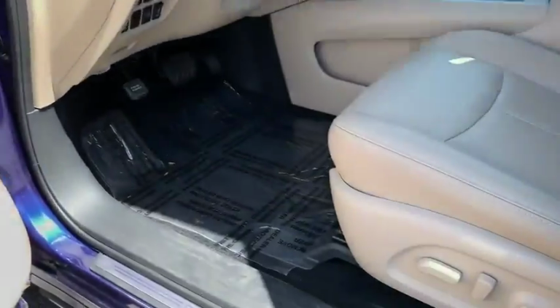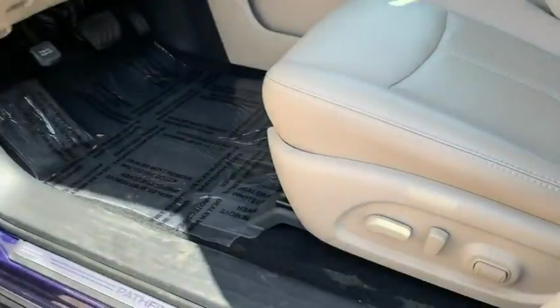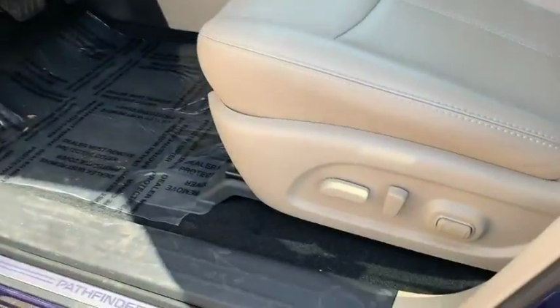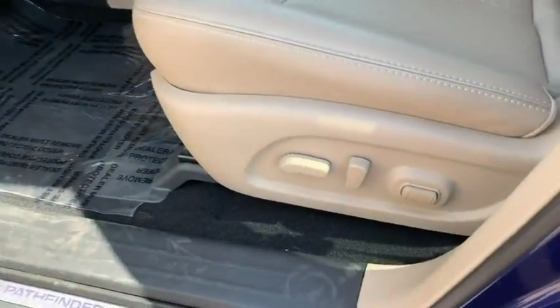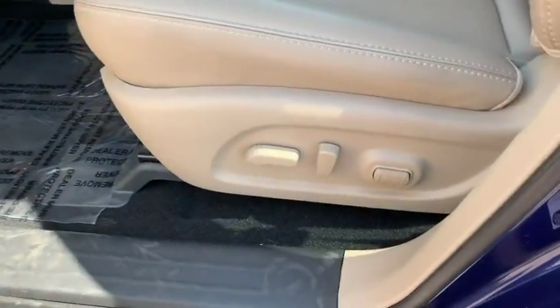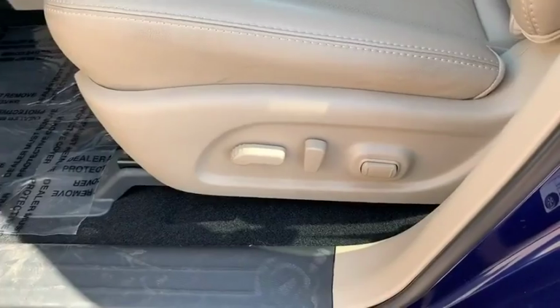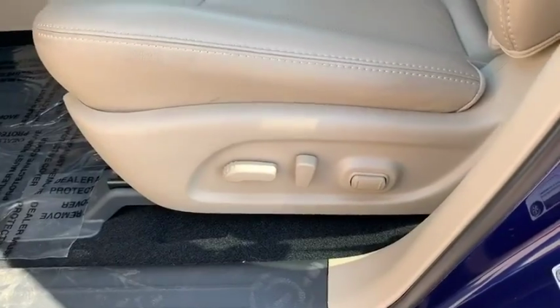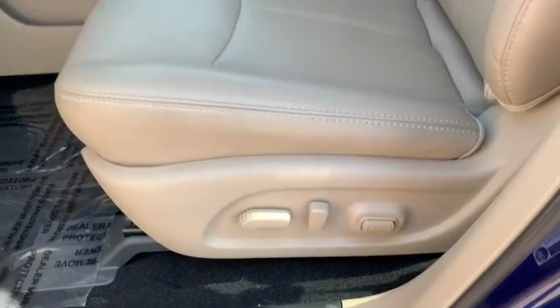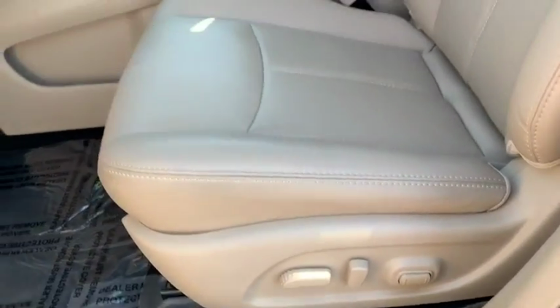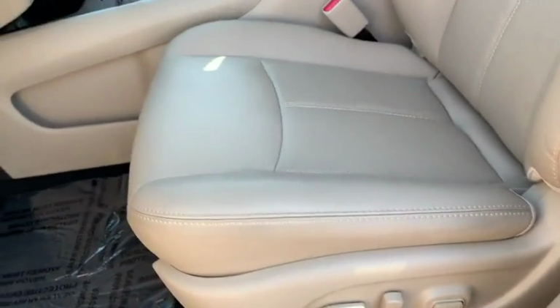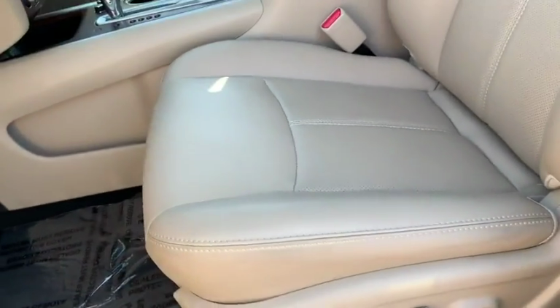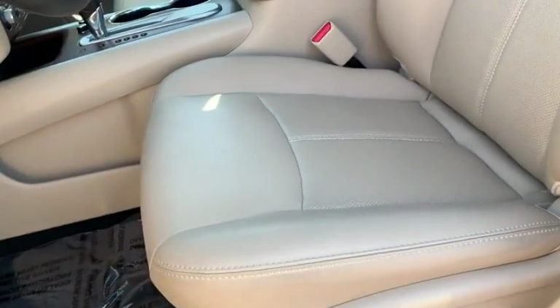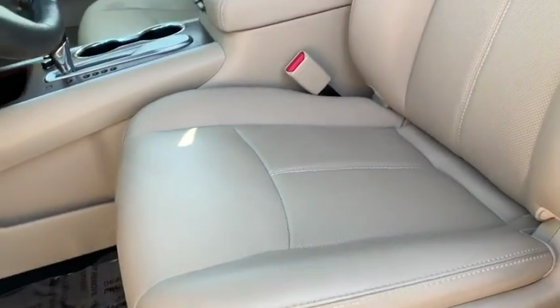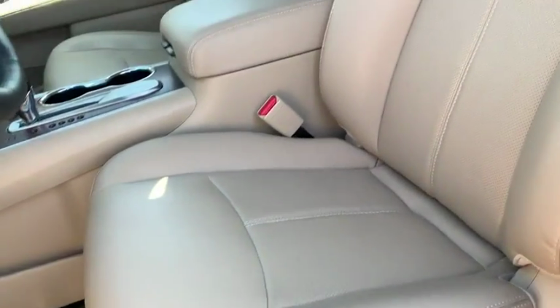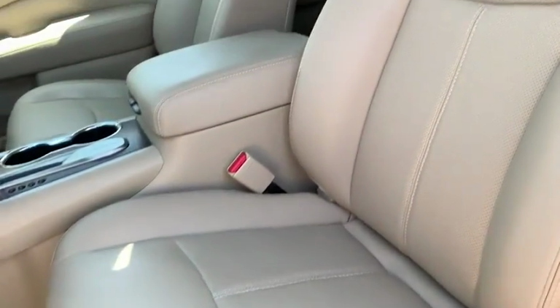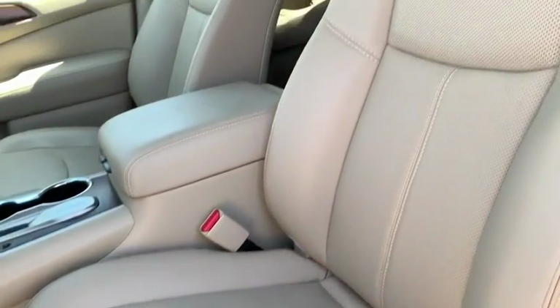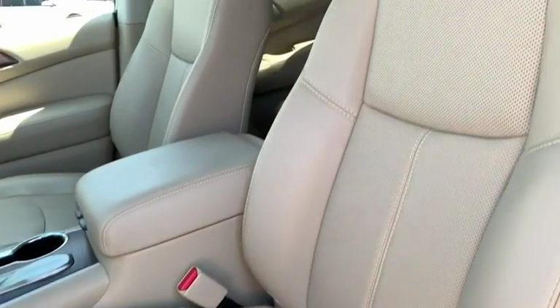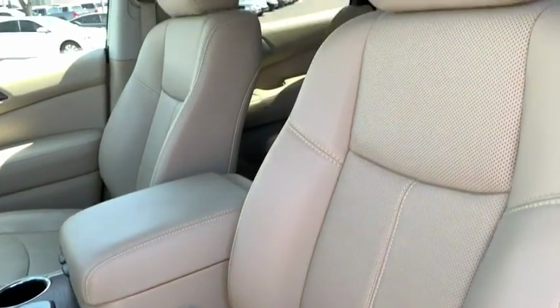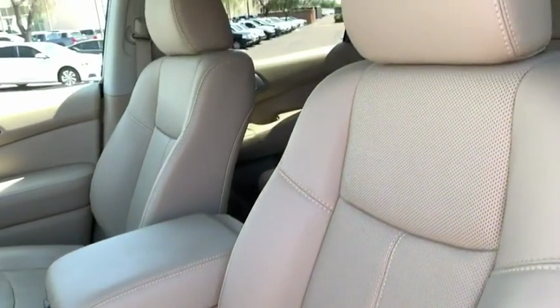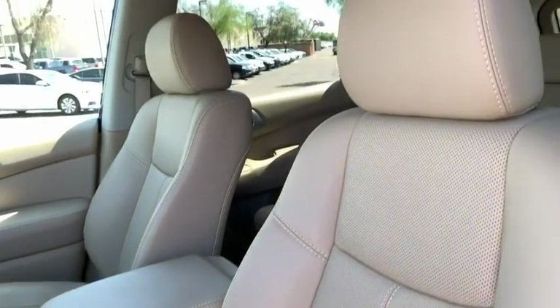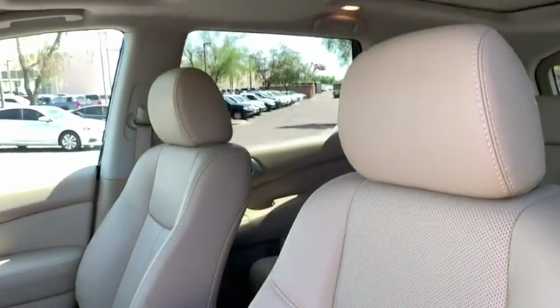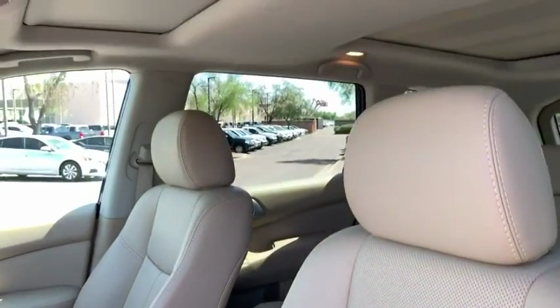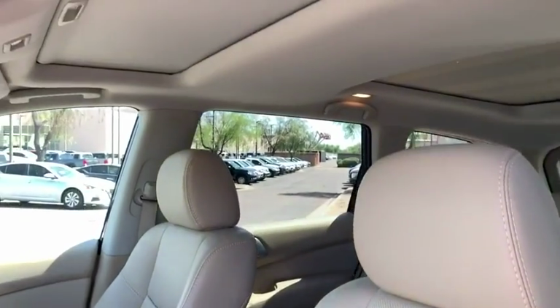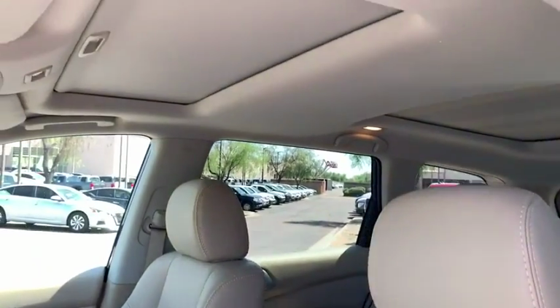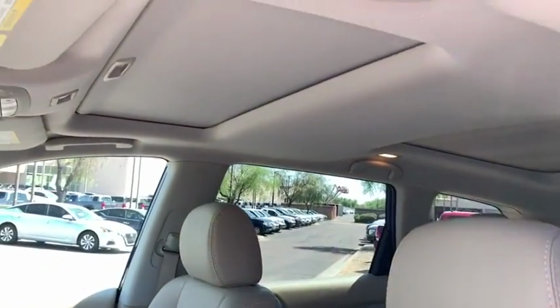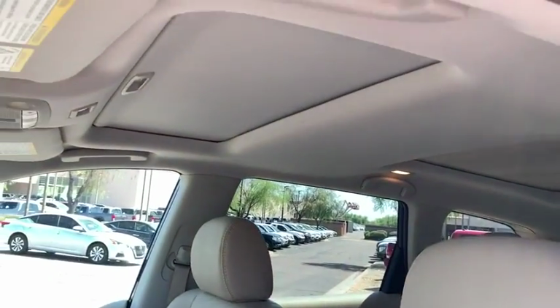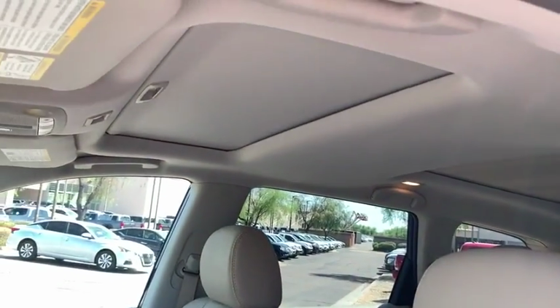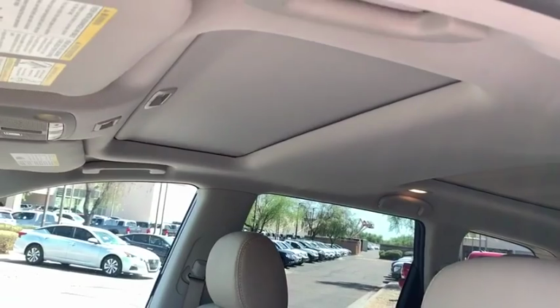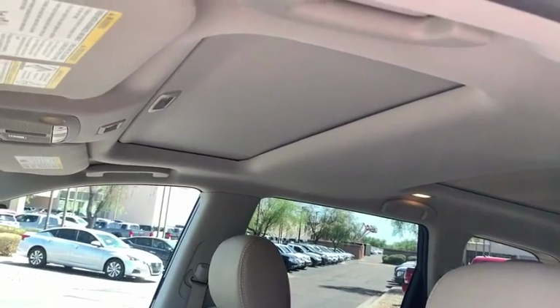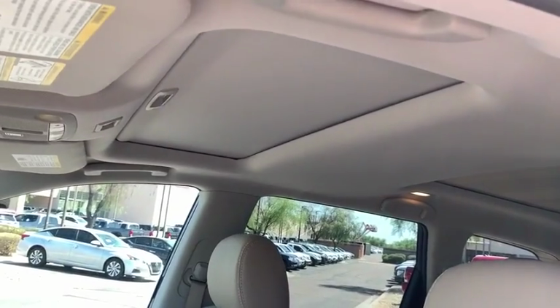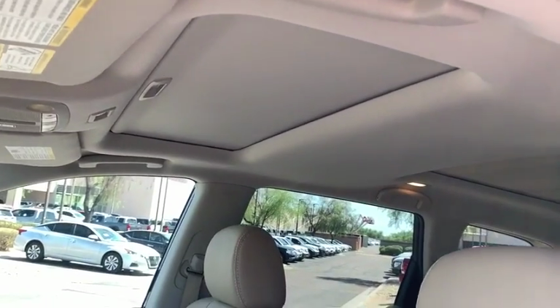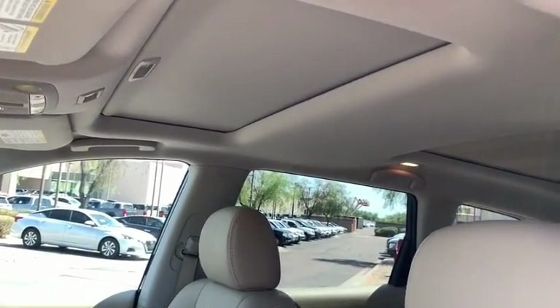A vehicle like this doesn't come along every day. Come in and get it before someone else does. Nobody tops the Pinnacle deal. Nobody.